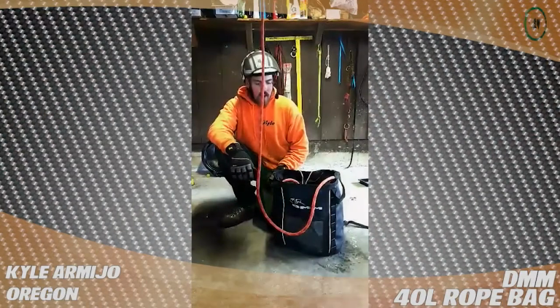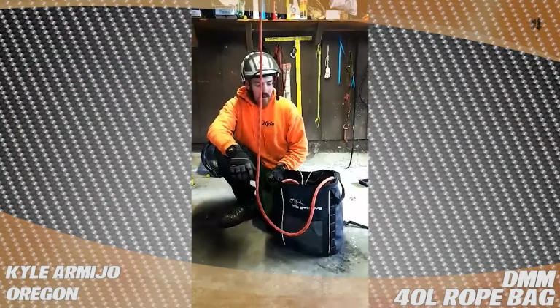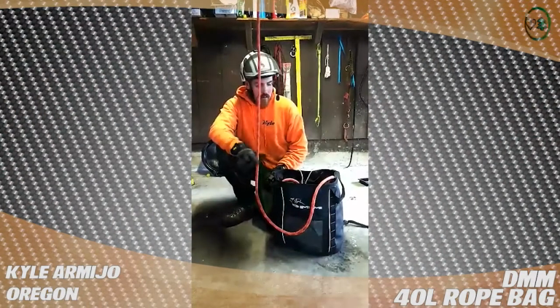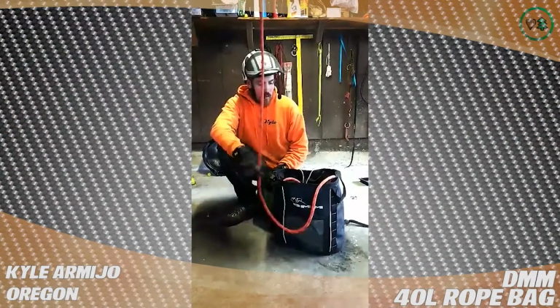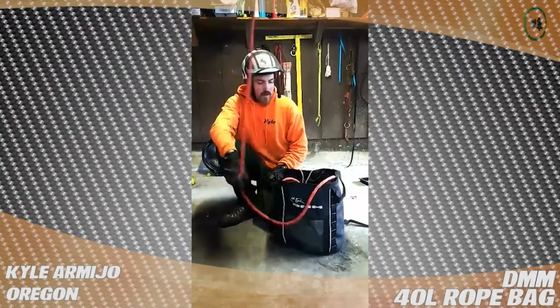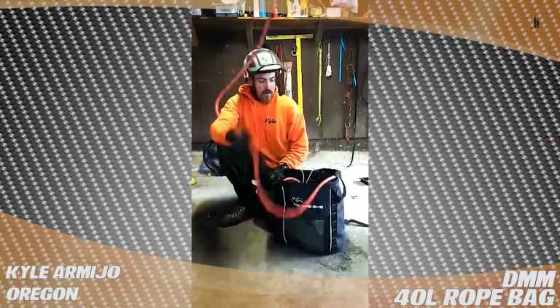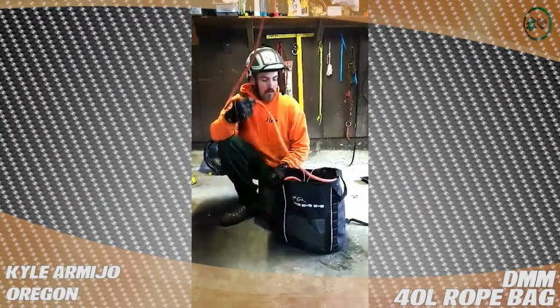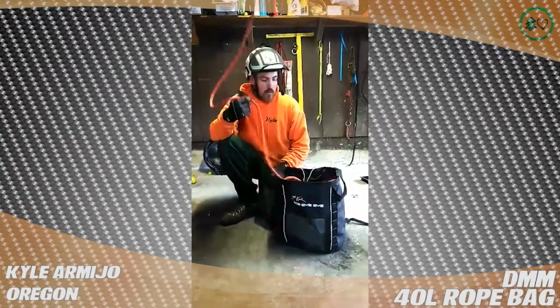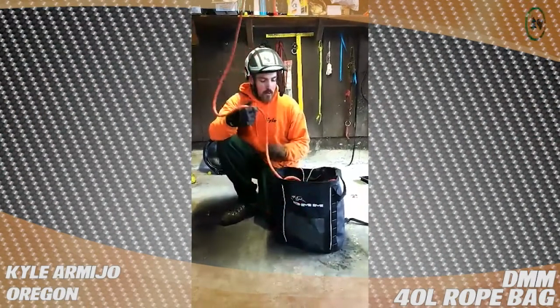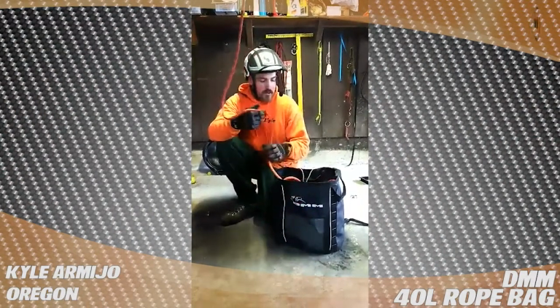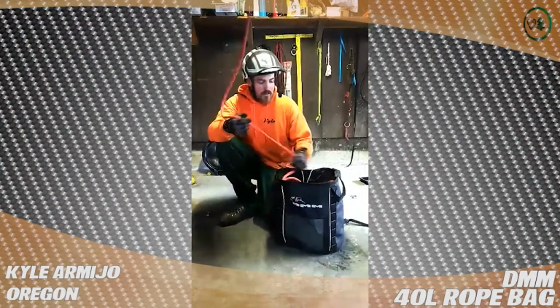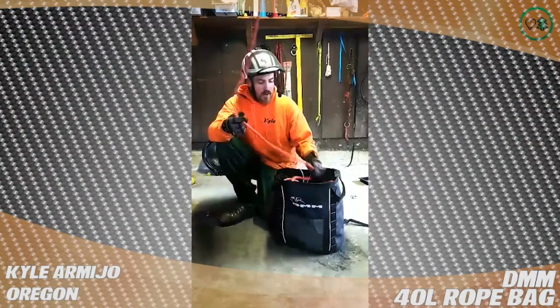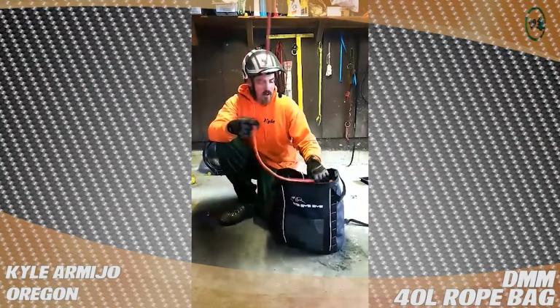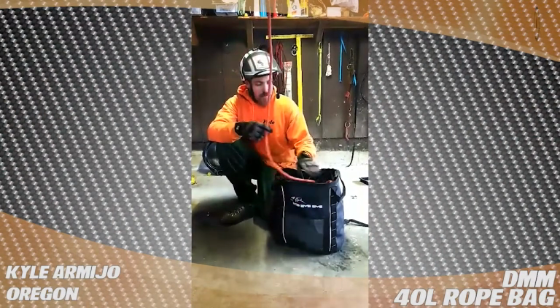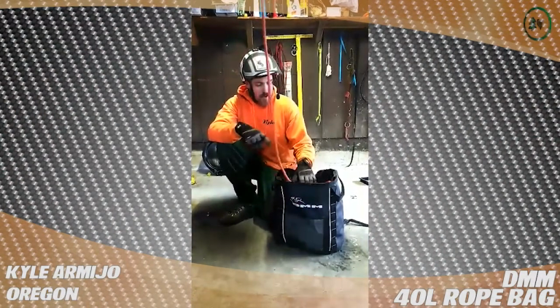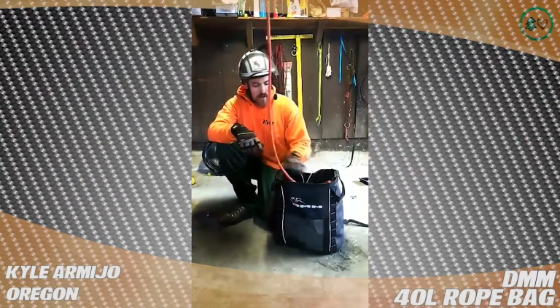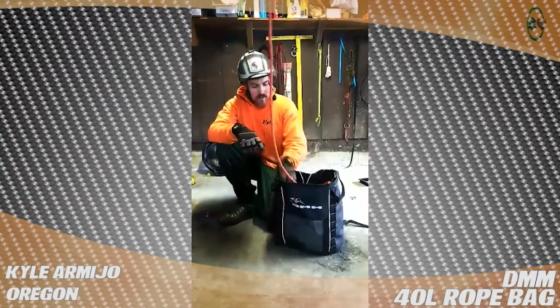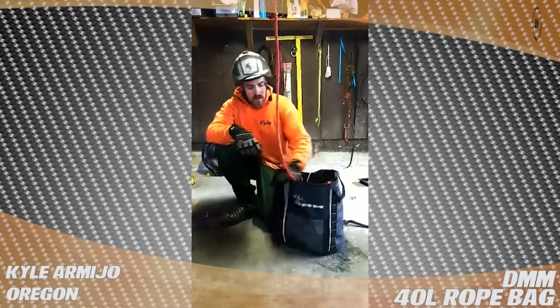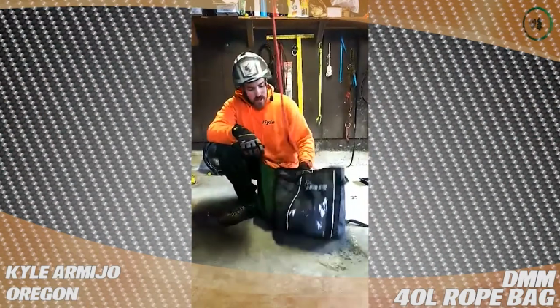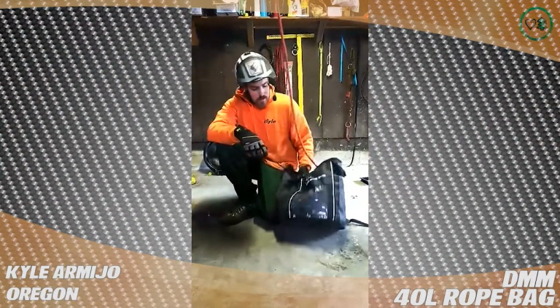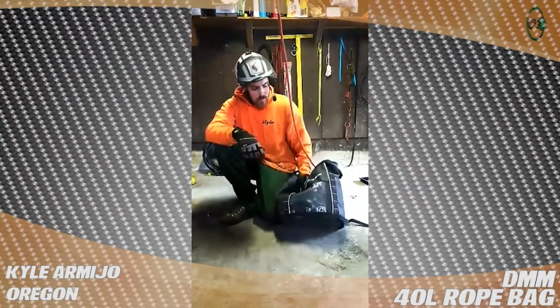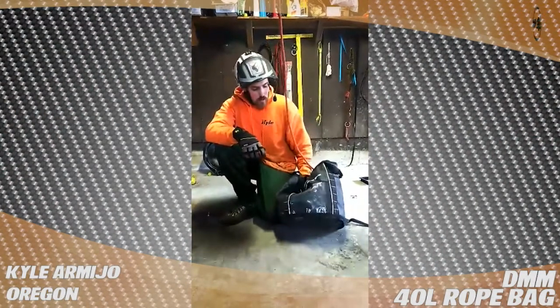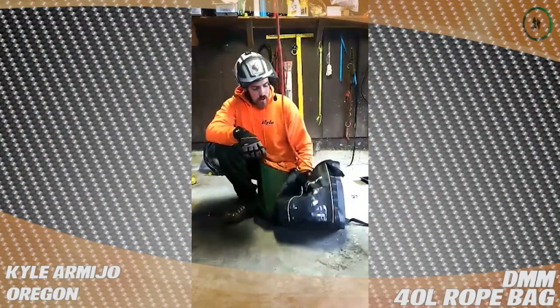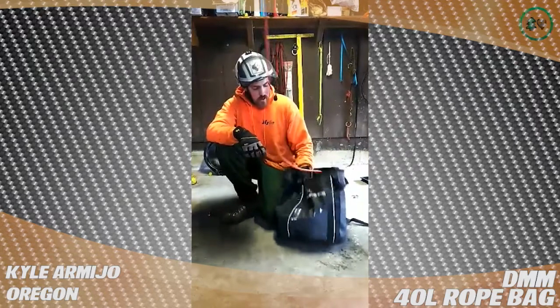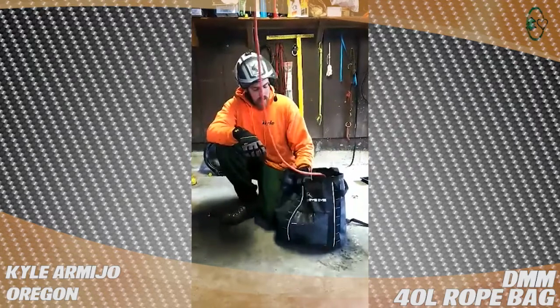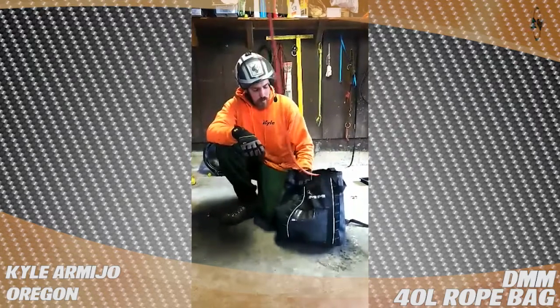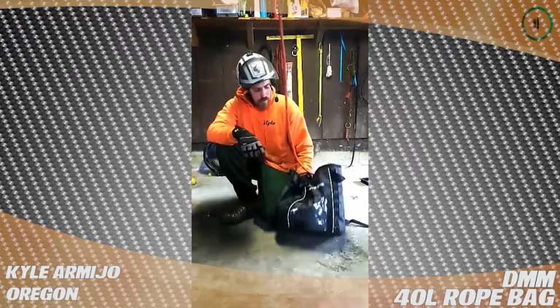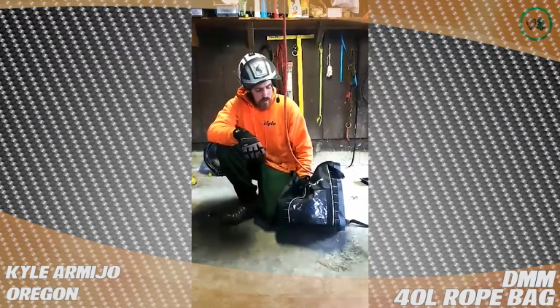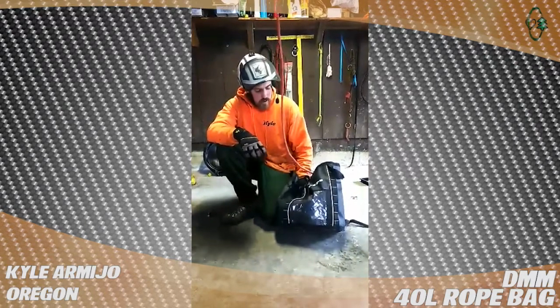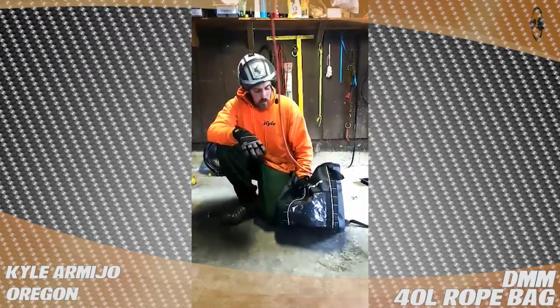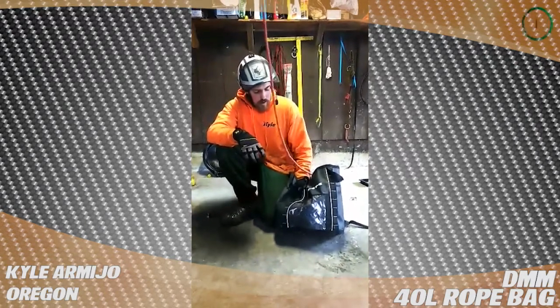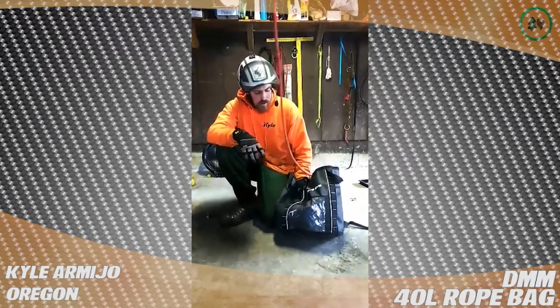Kyle from Oregon doing a review for treestuff.com. This is on the DMM 40 meter rope bag.